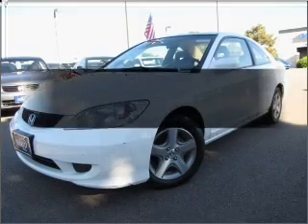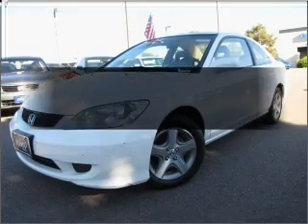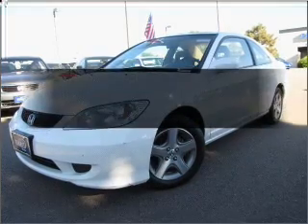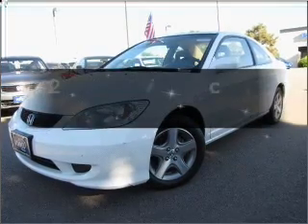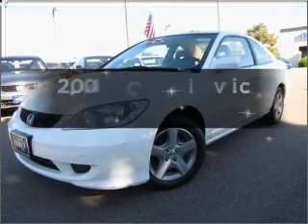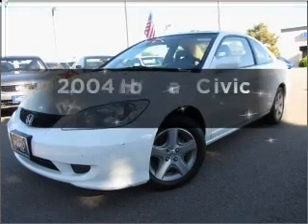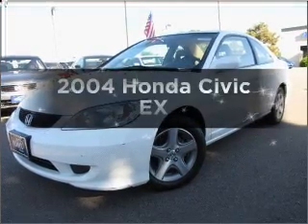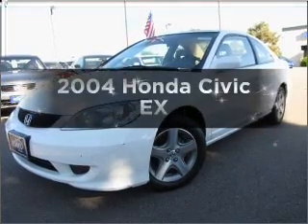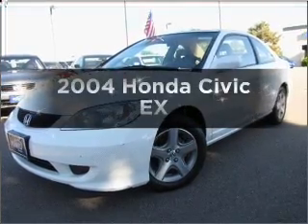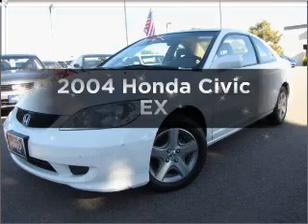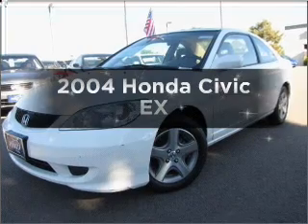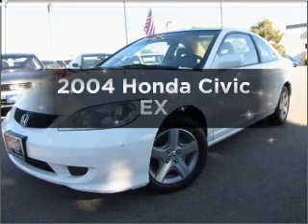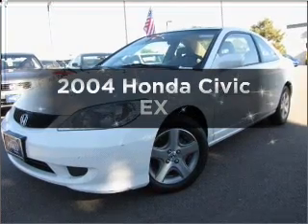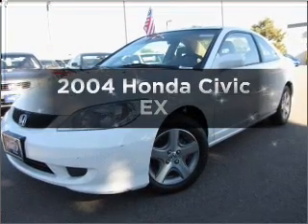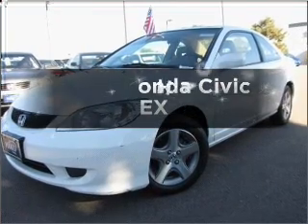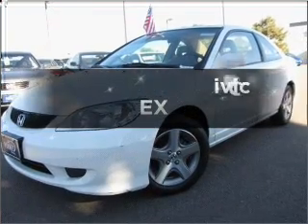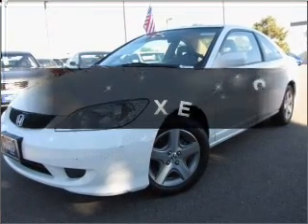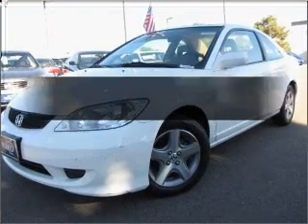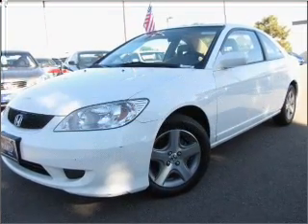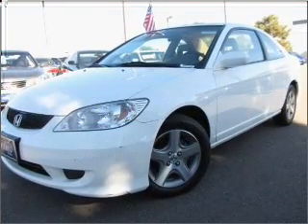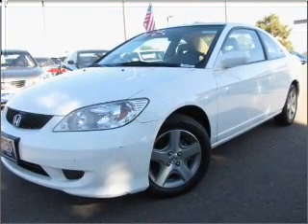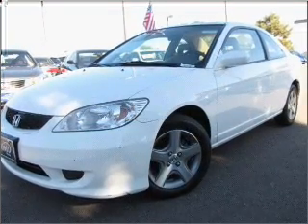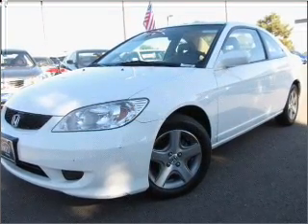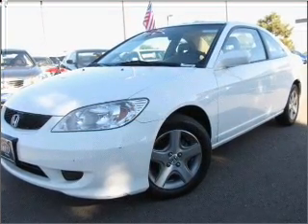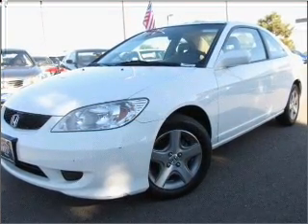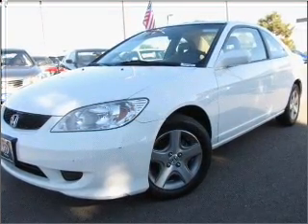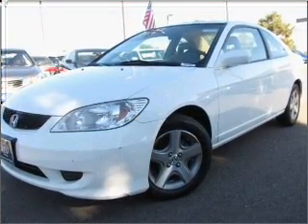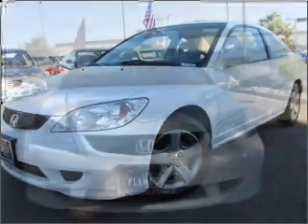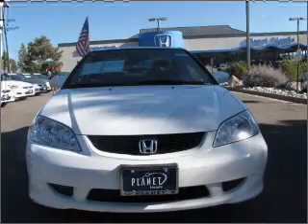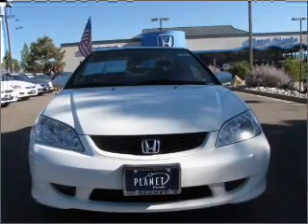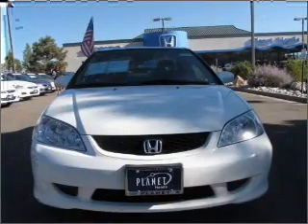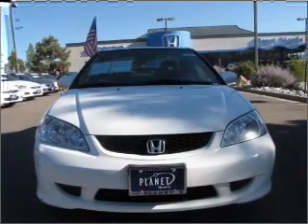Get noticed in this 2004 Honda Civic. If you're looking for a first-rate auto, this one could be yours today.